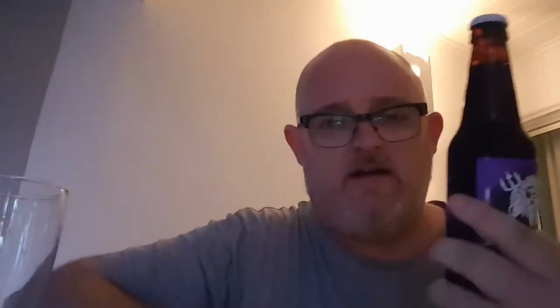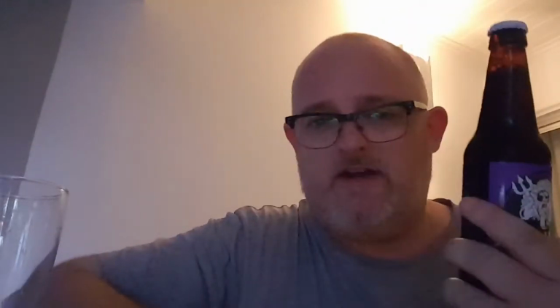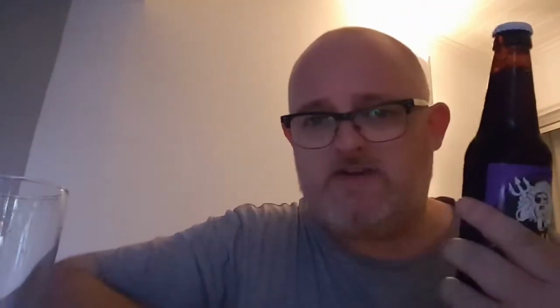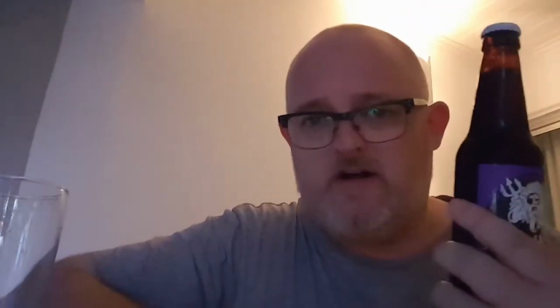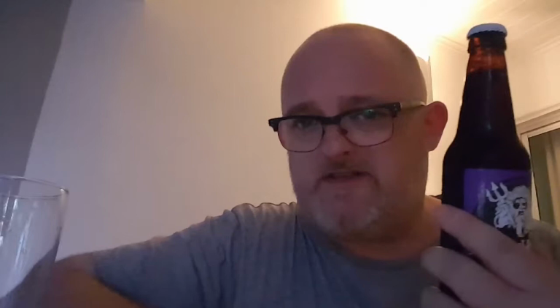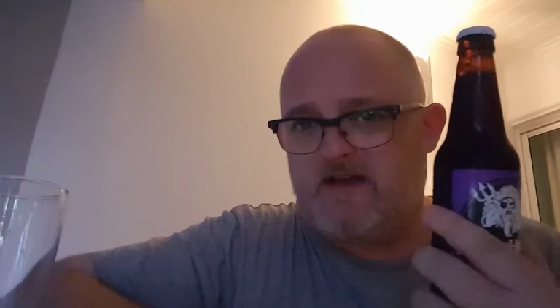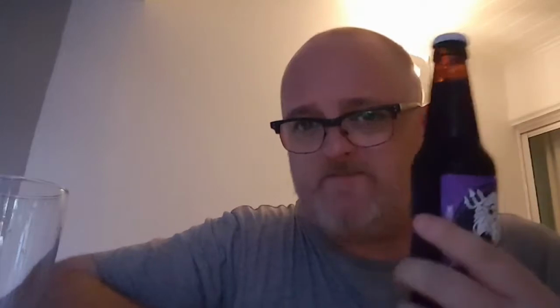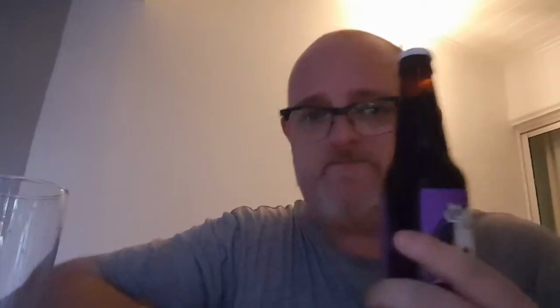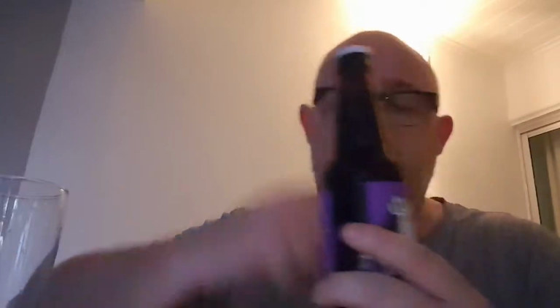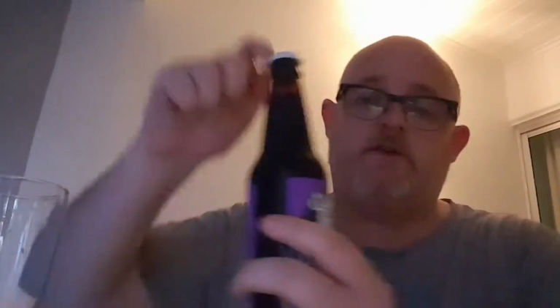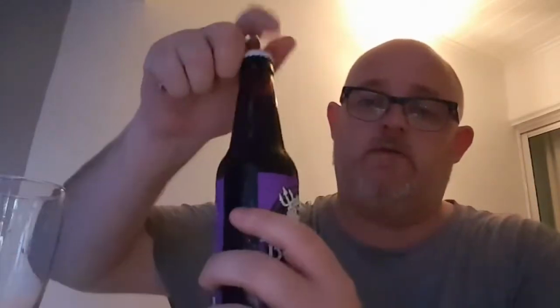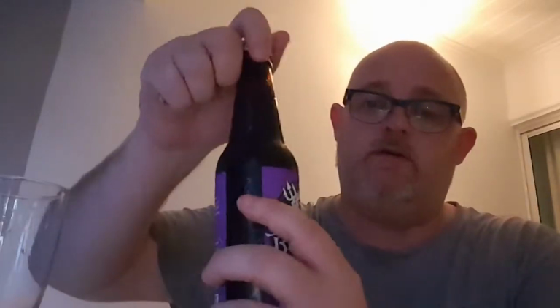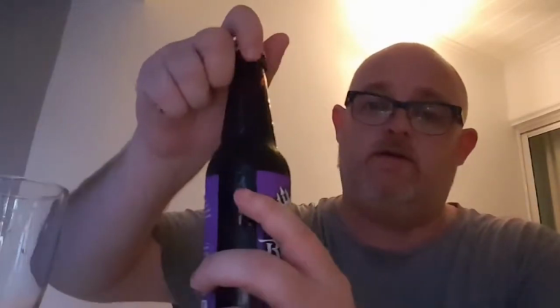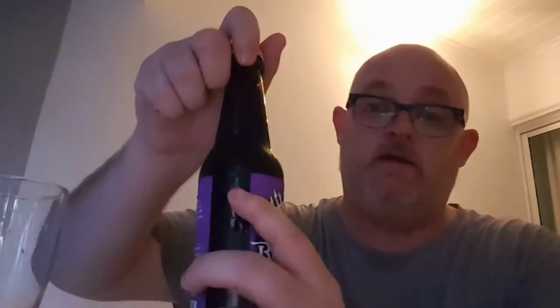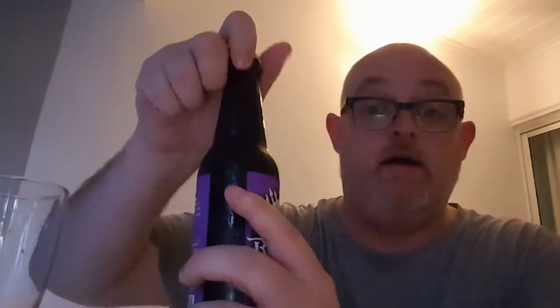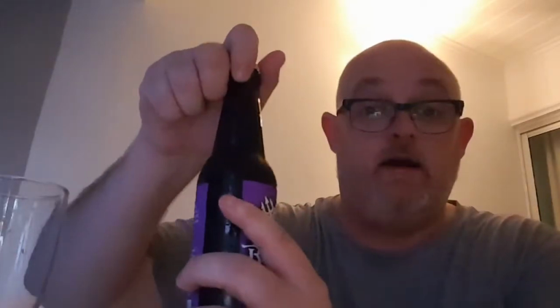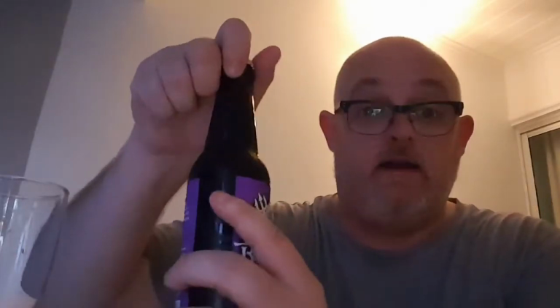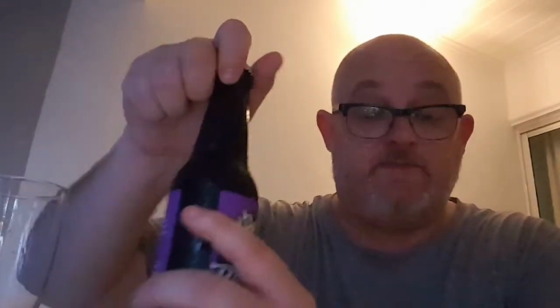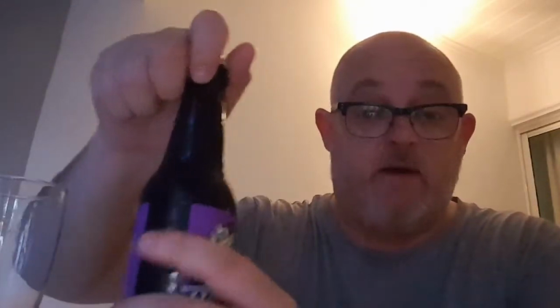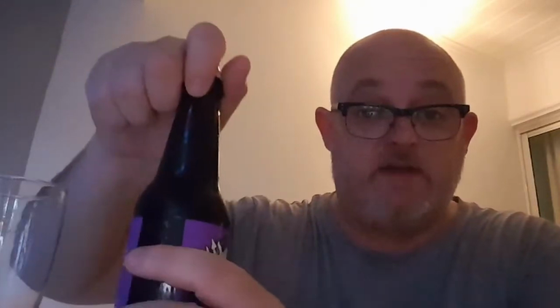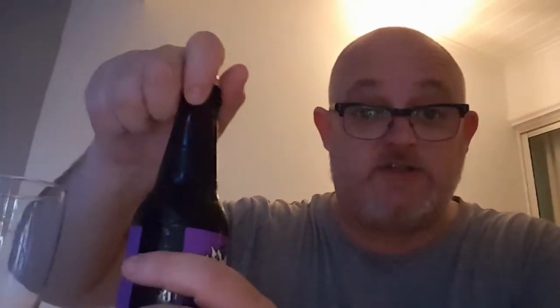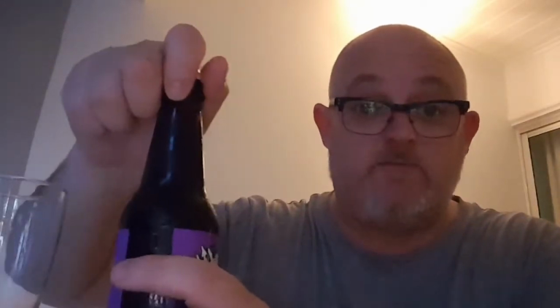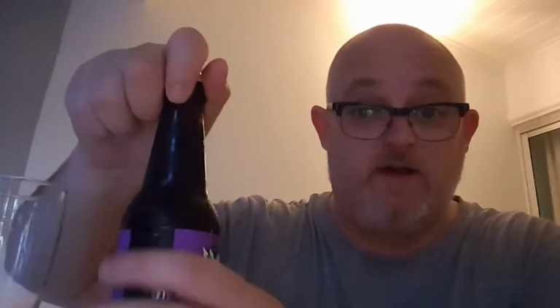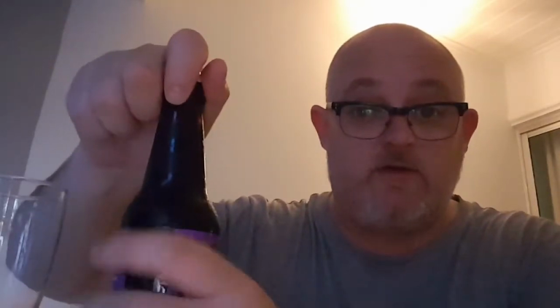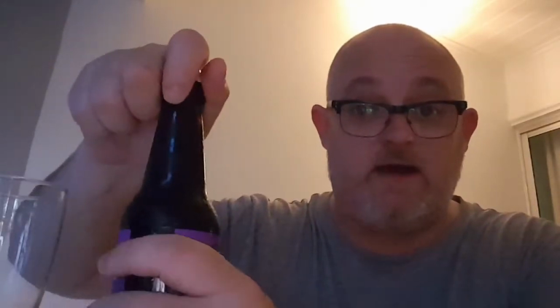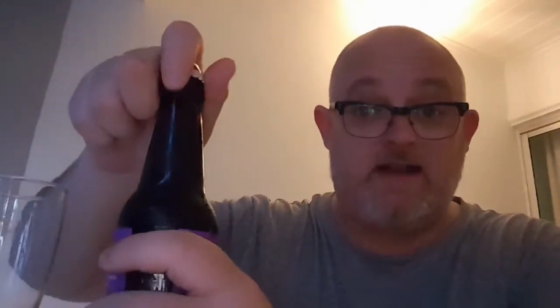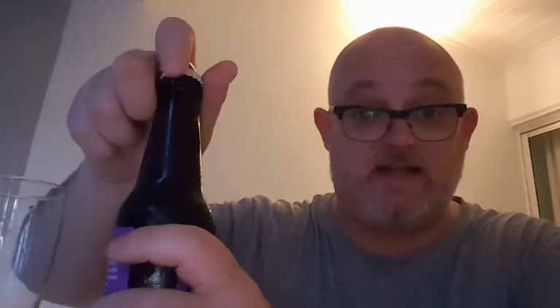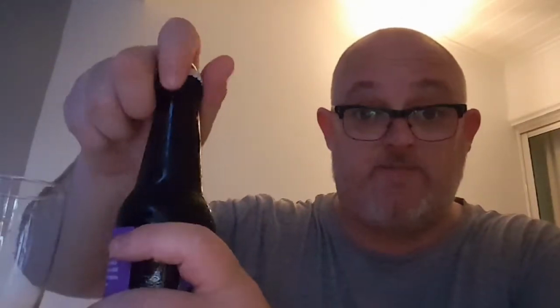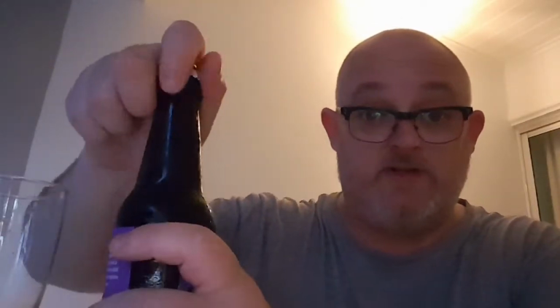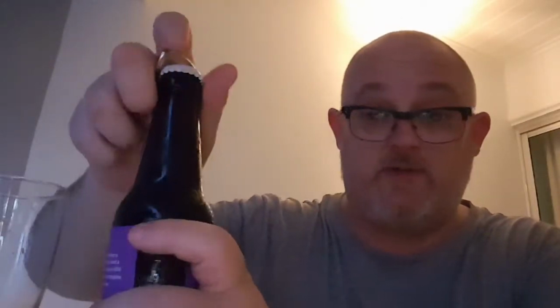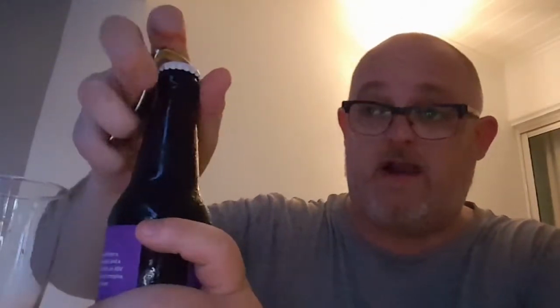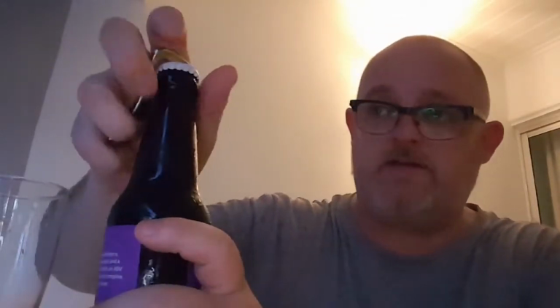I just can't see the expiry date on it. Let's pop this top real quick and let's get it poured.